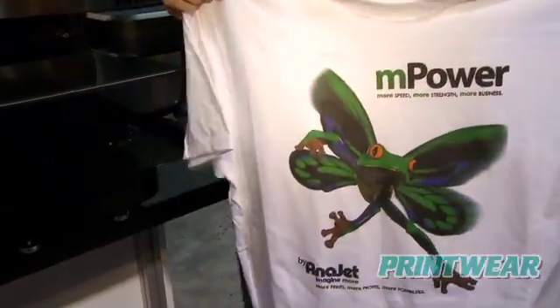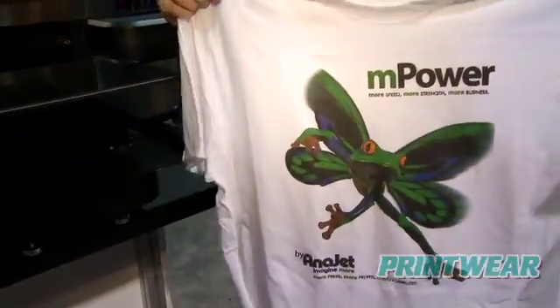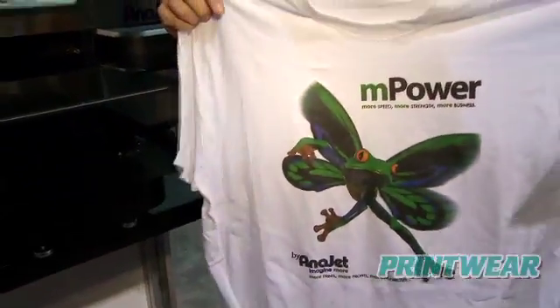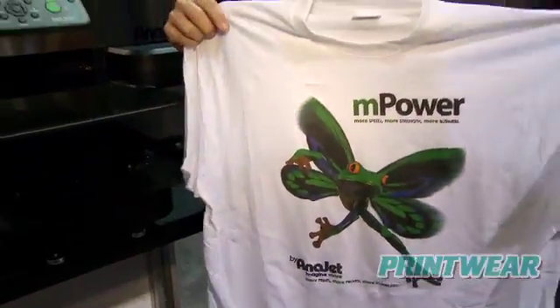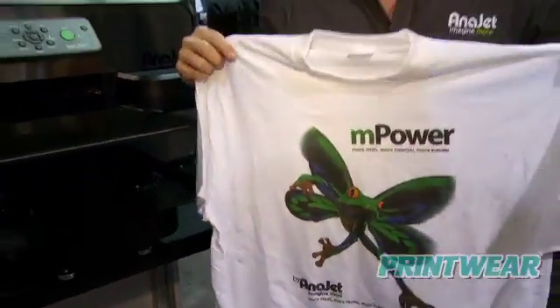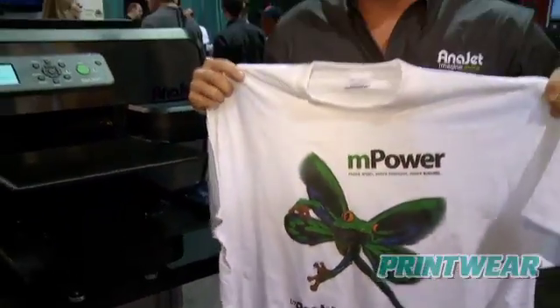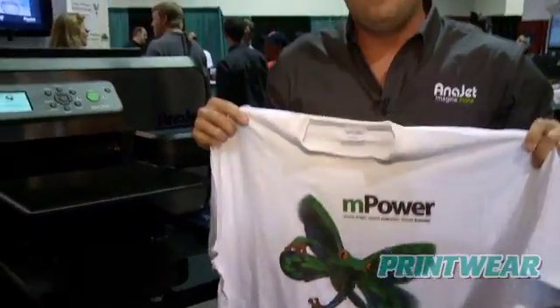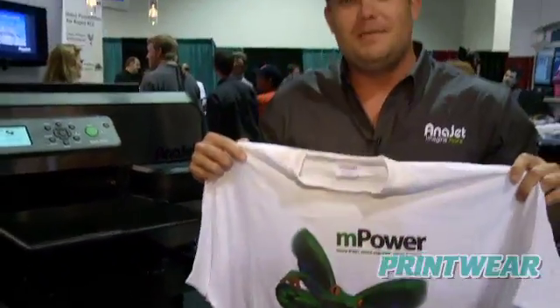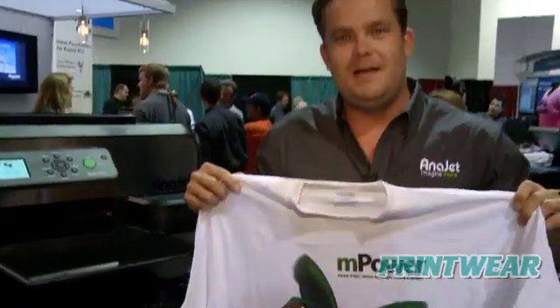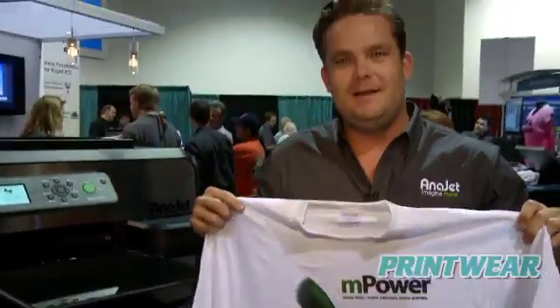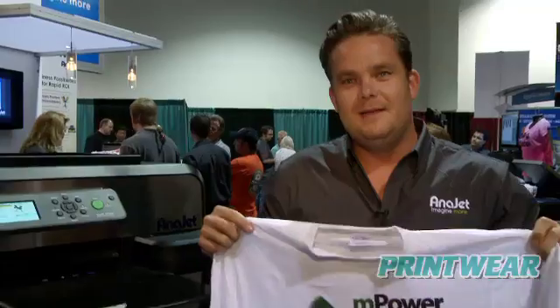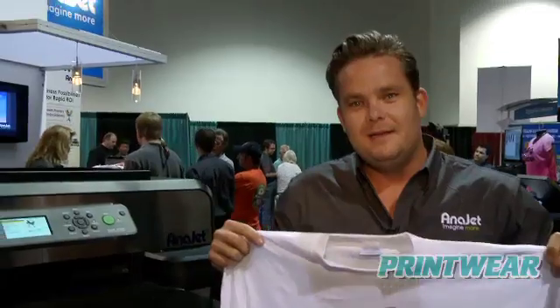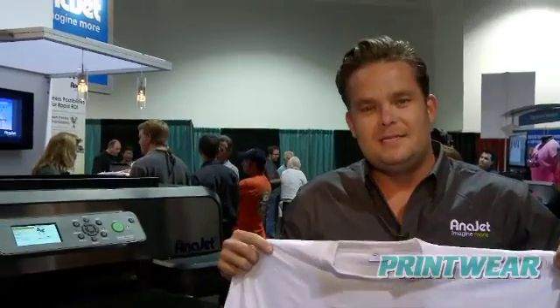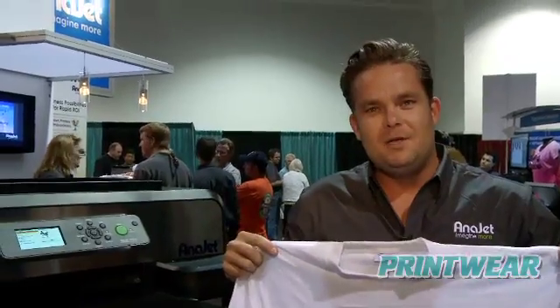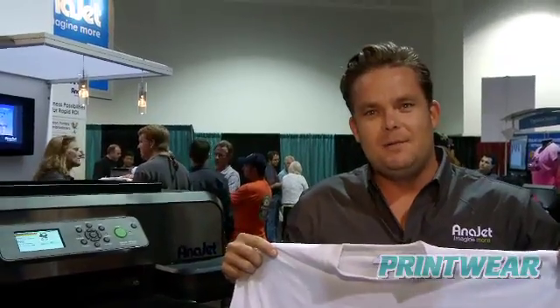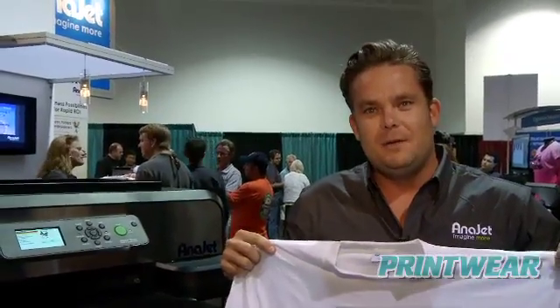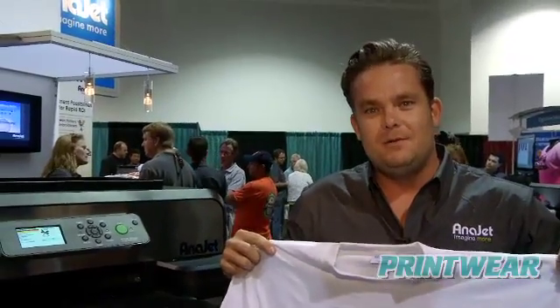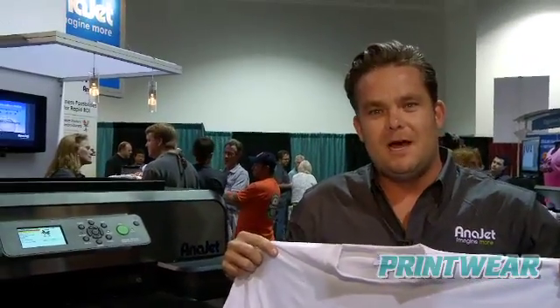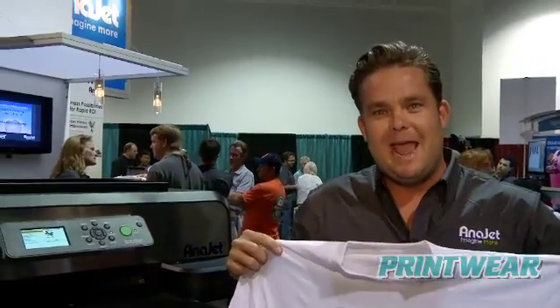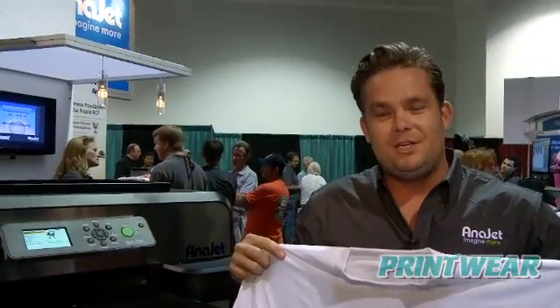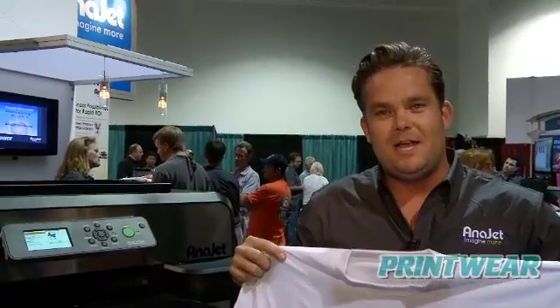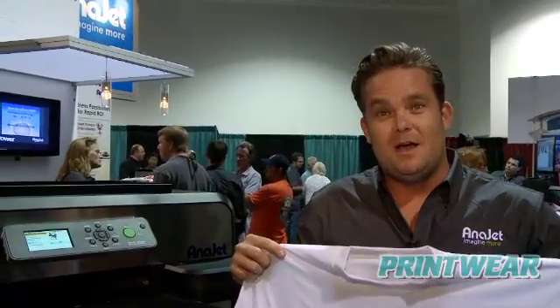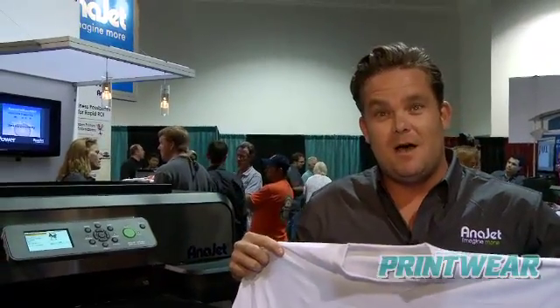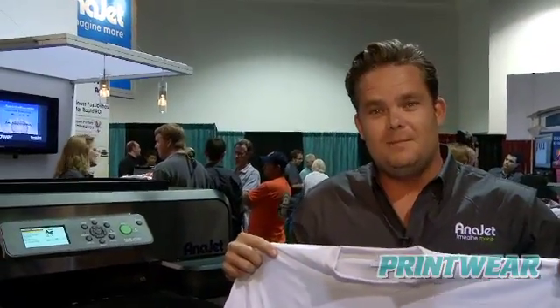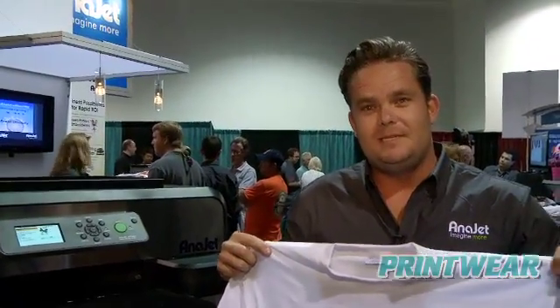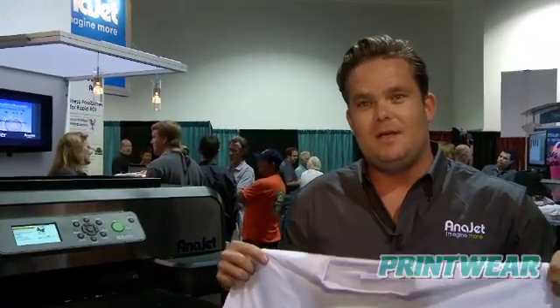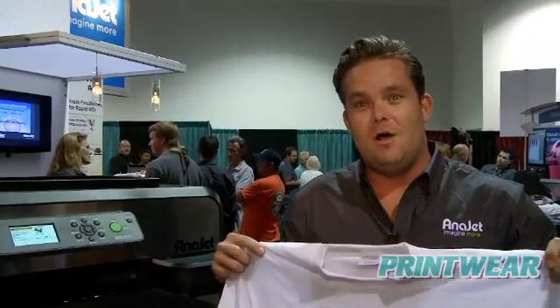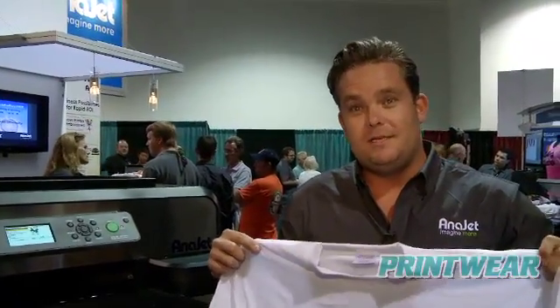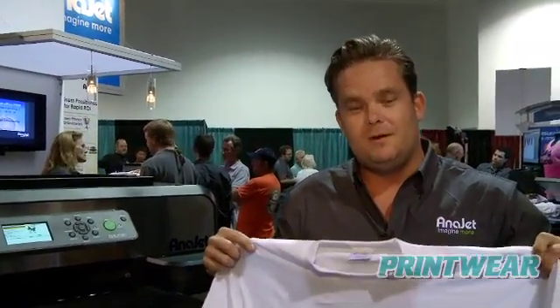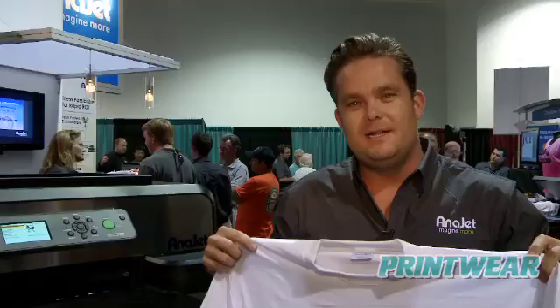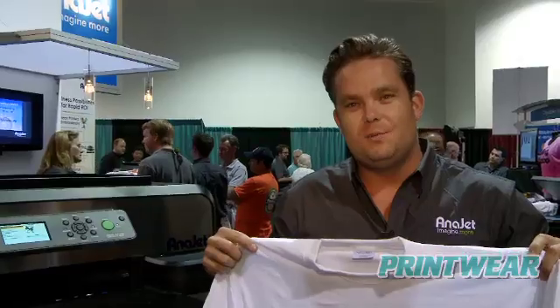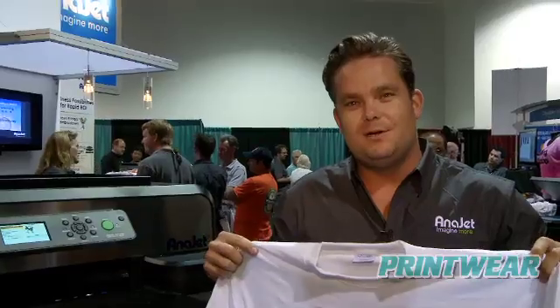Please don't forget to visit our website at www.anijet.com to see all the different lines of printers.